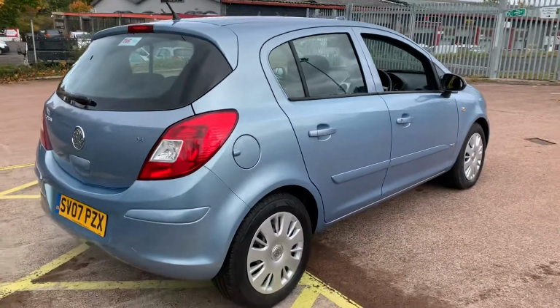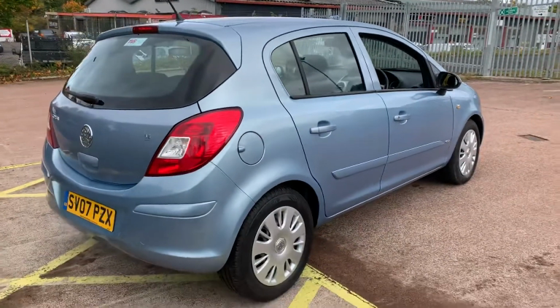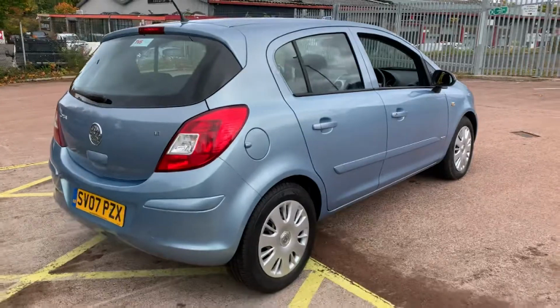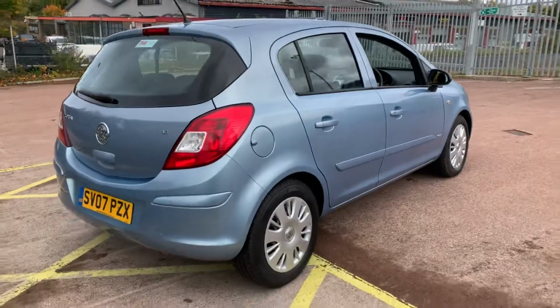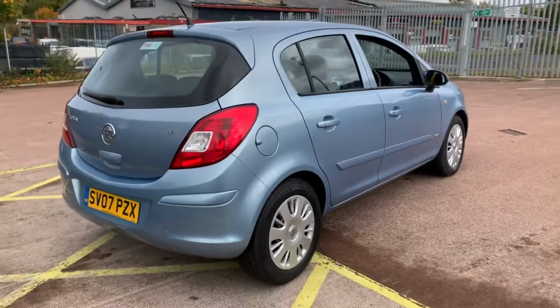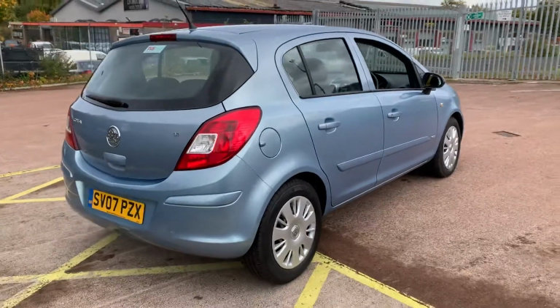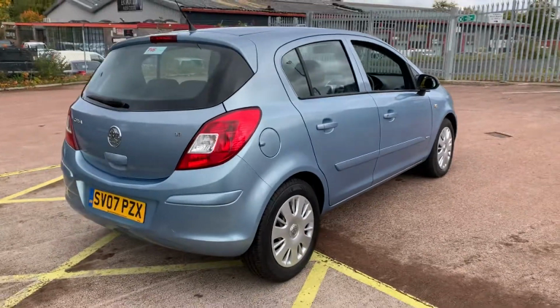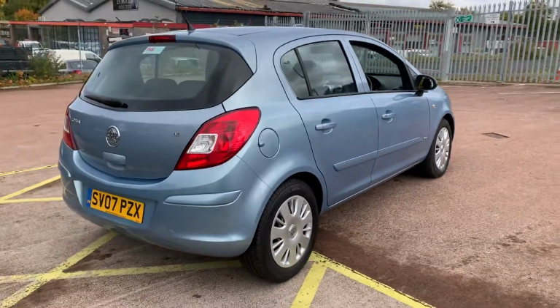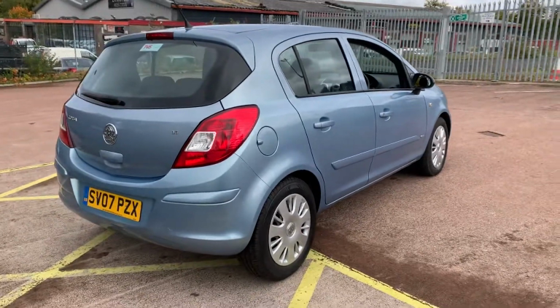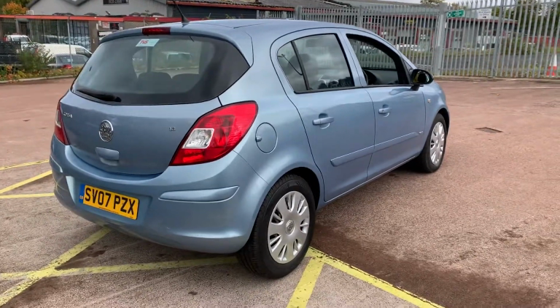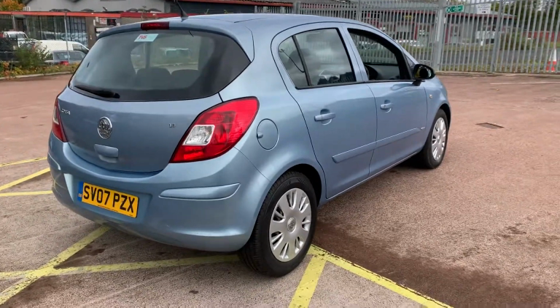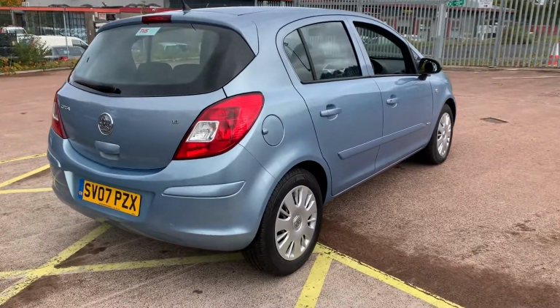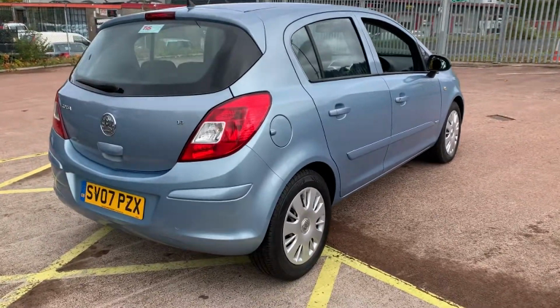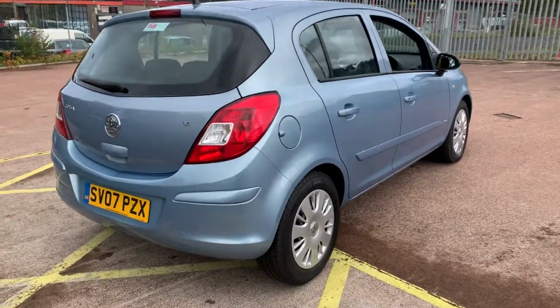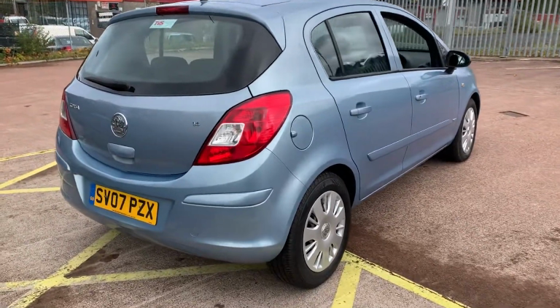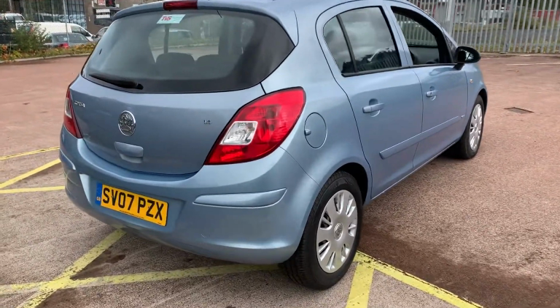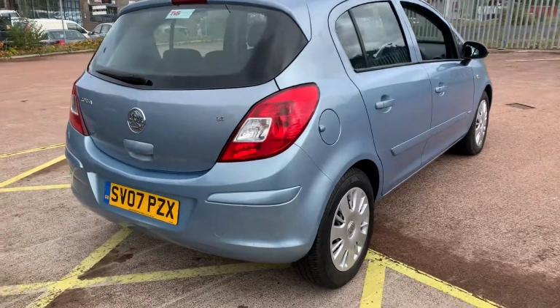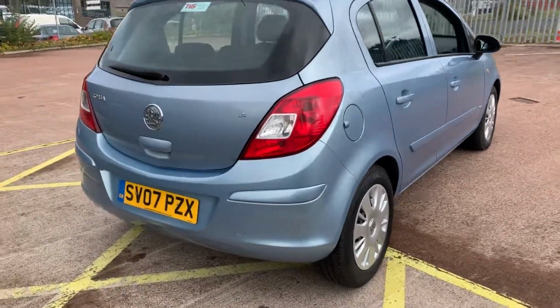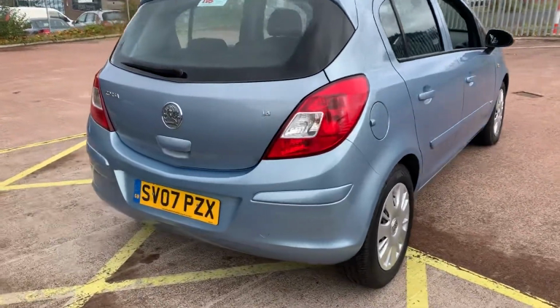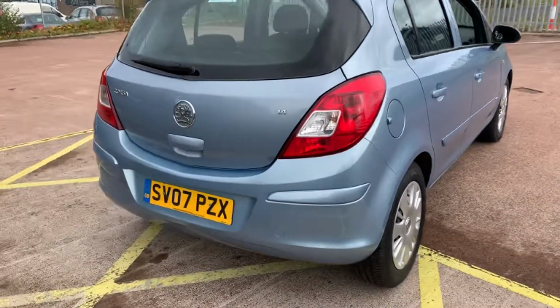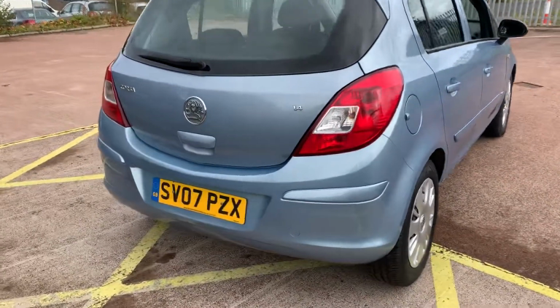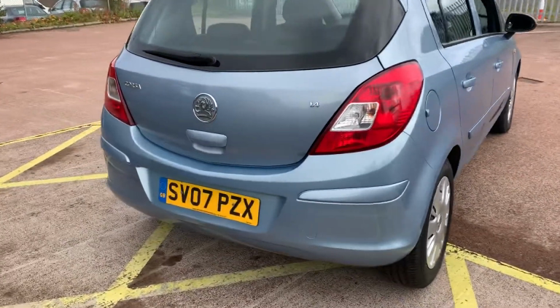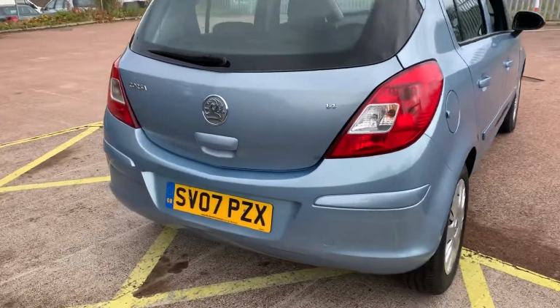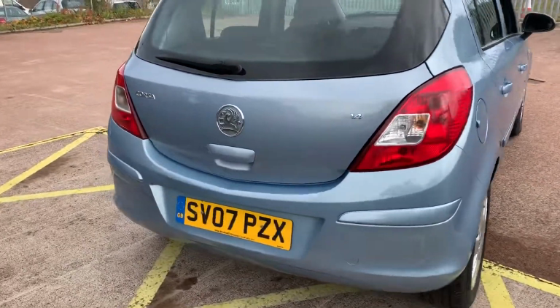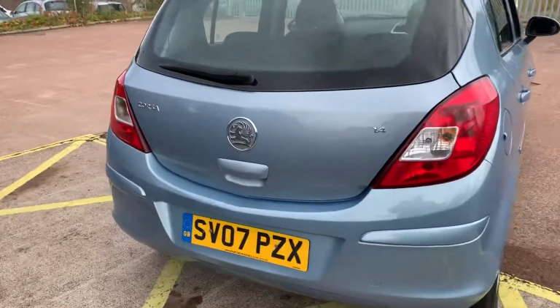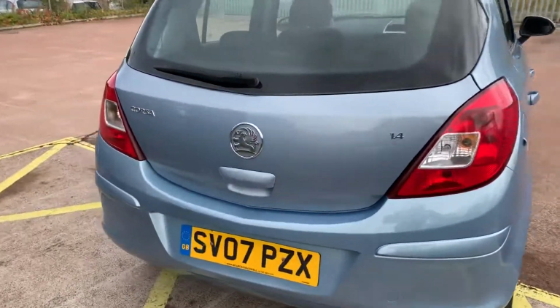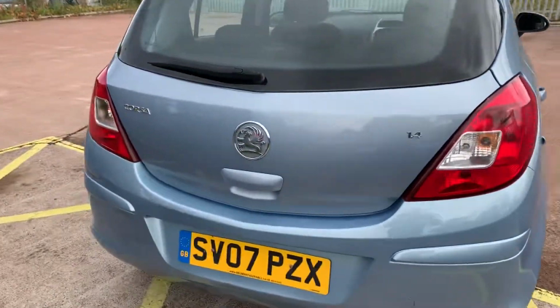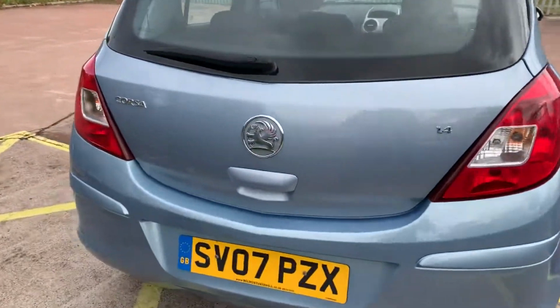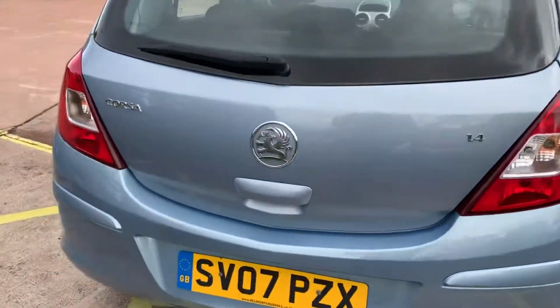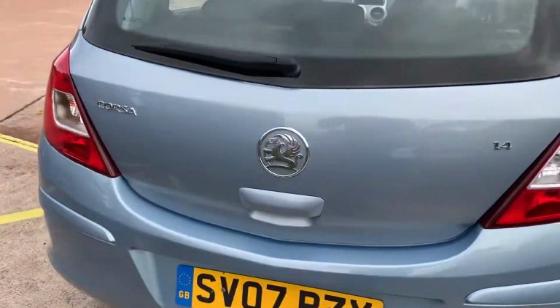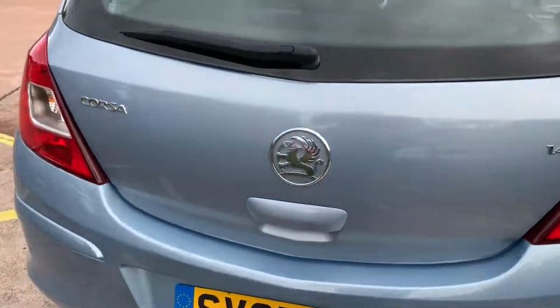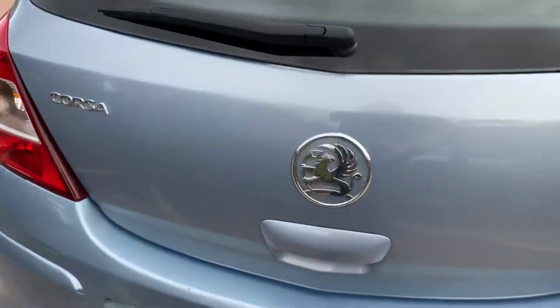The bodywork is all in good condition, and it's also got premium branded Continental tyres.